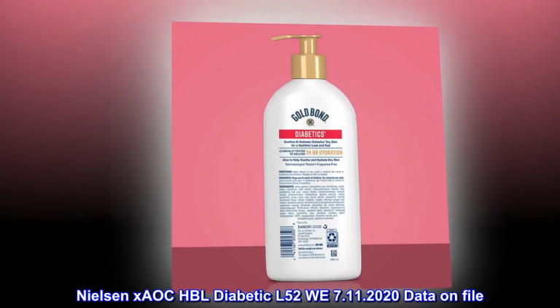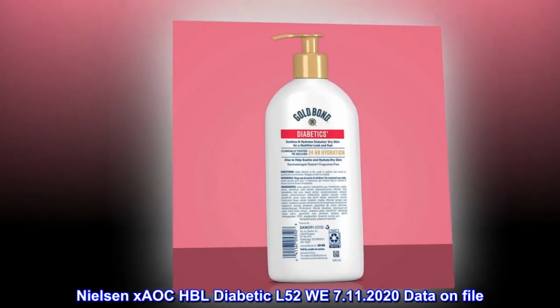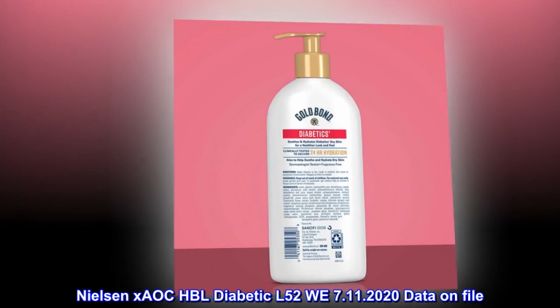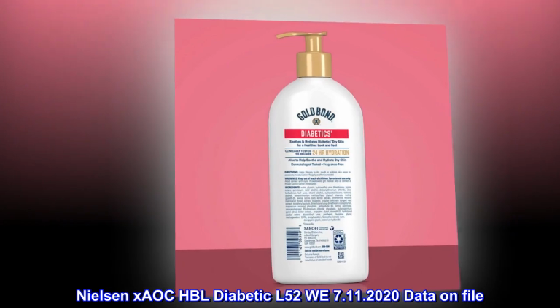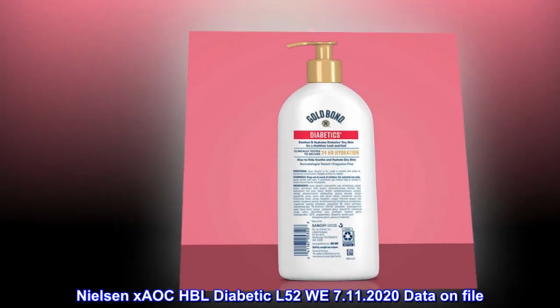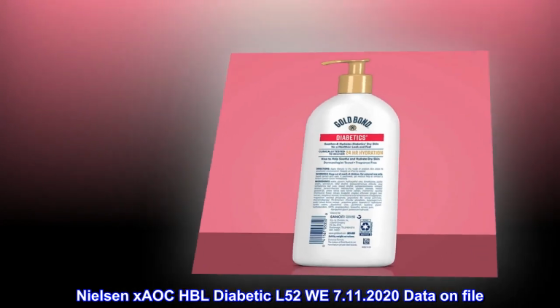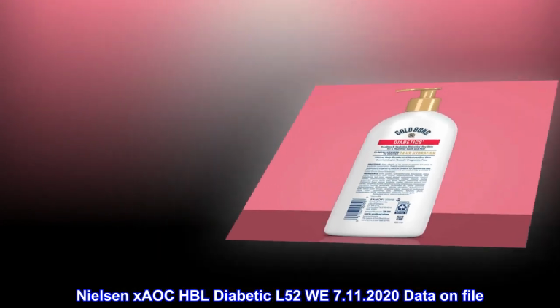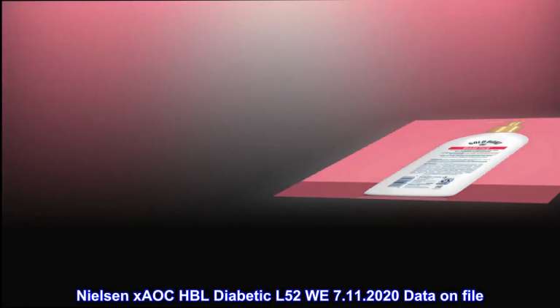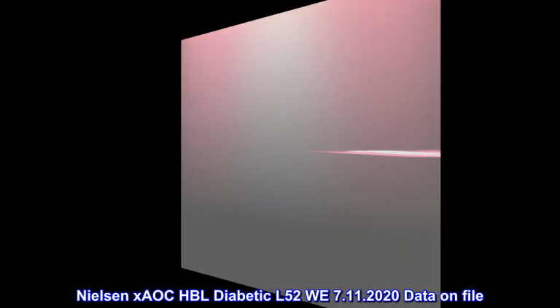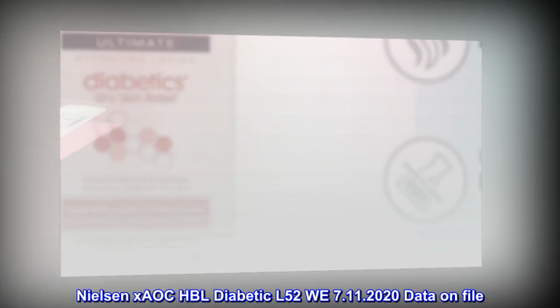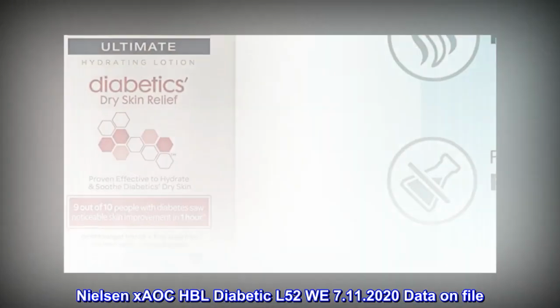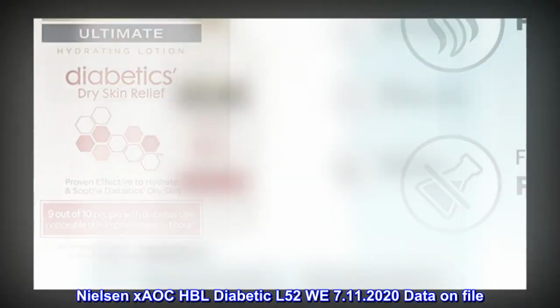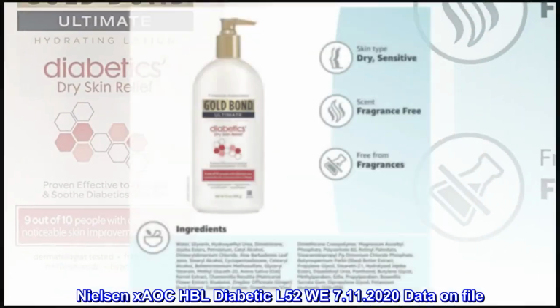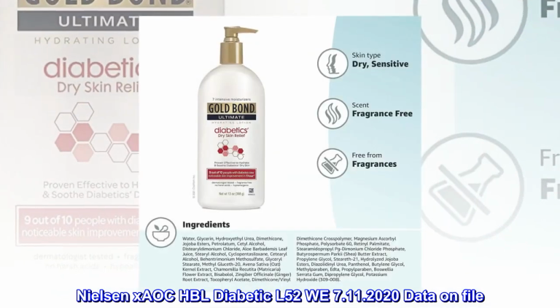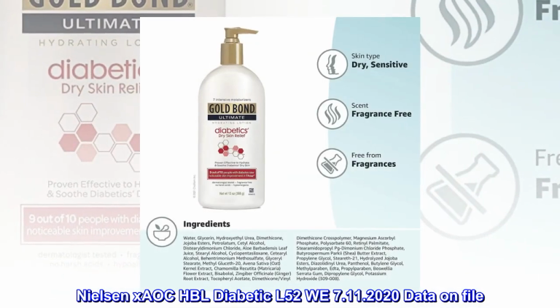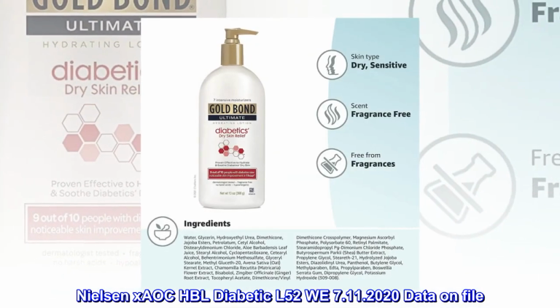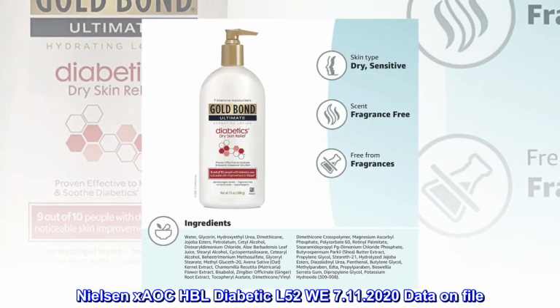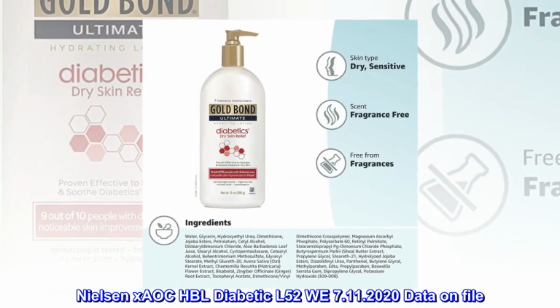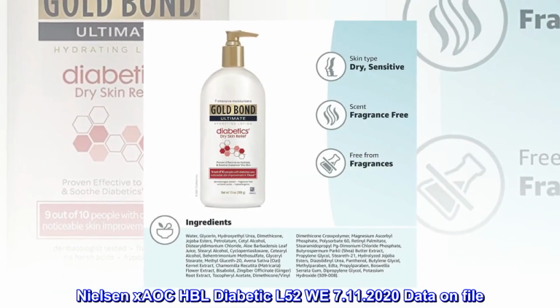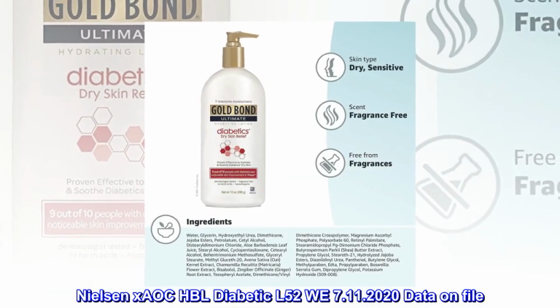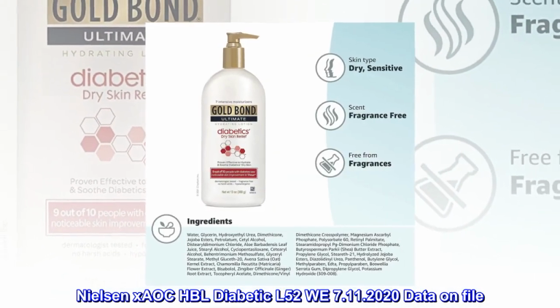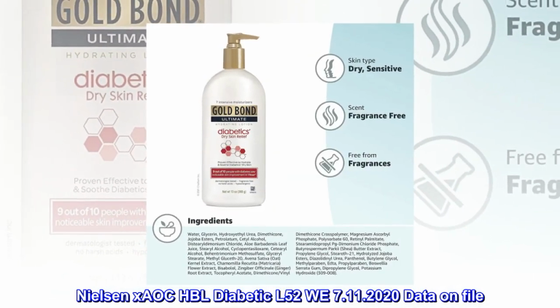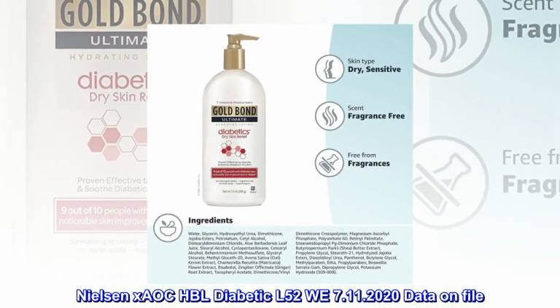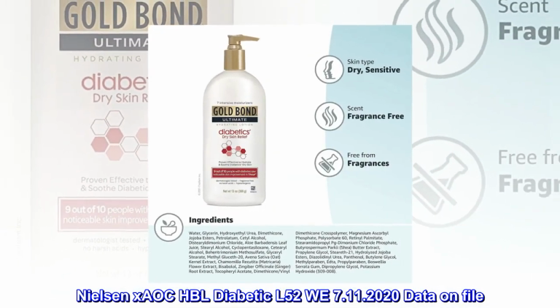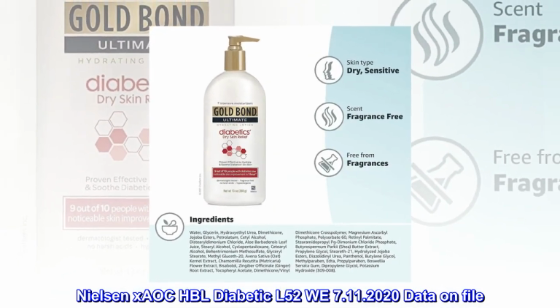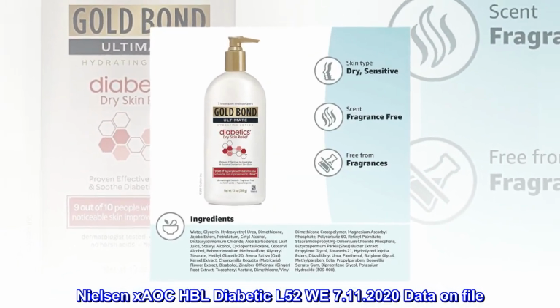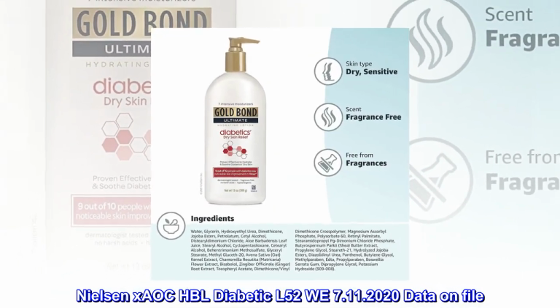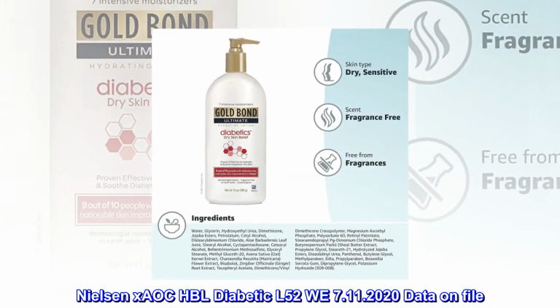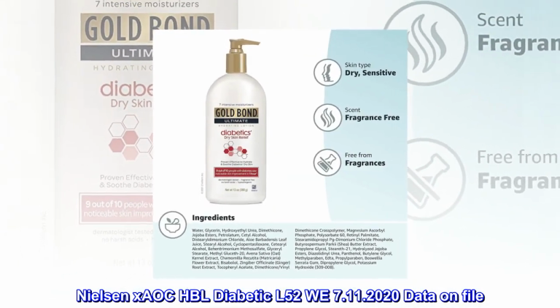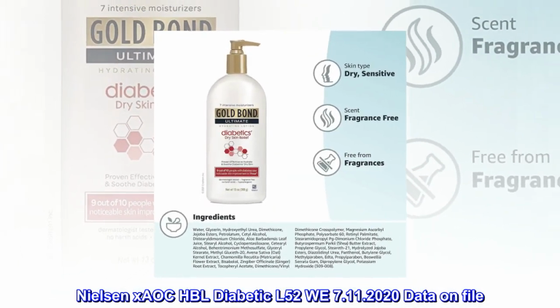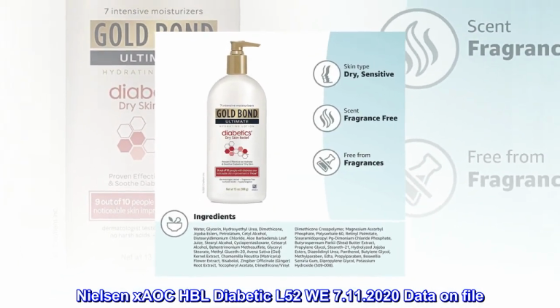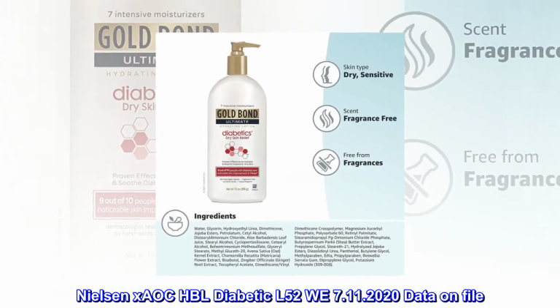Nielsen xAOC HBL Diabetic L52 WE 11th of July 2020, data on file.